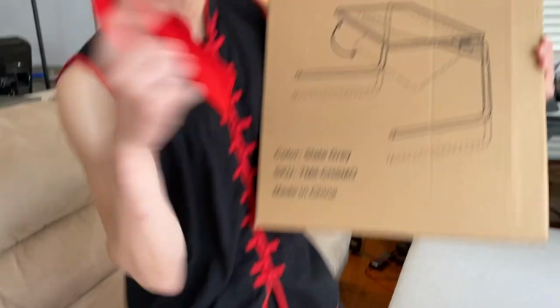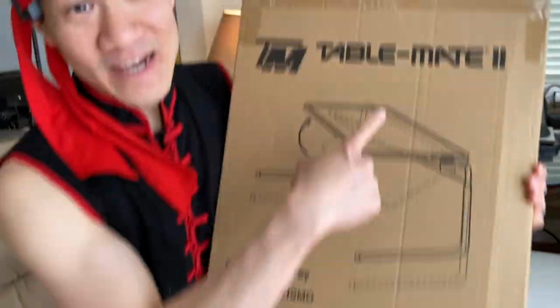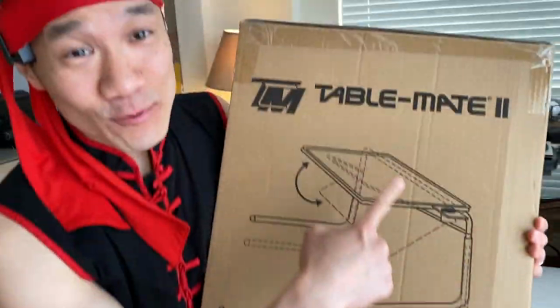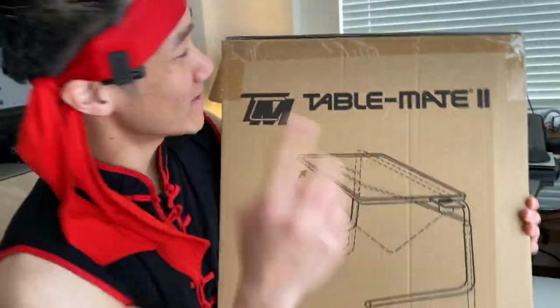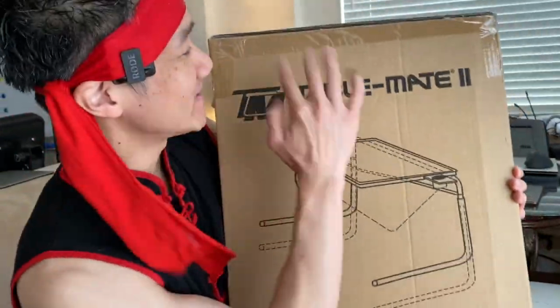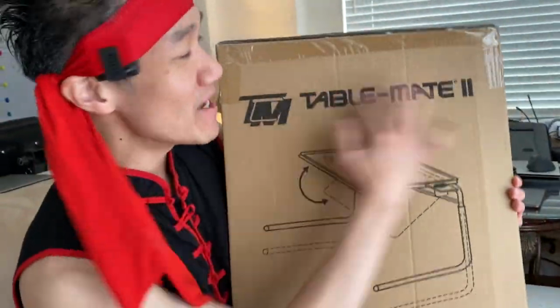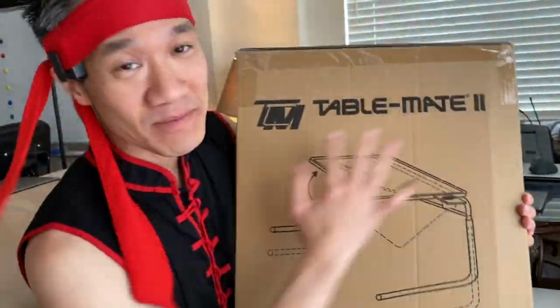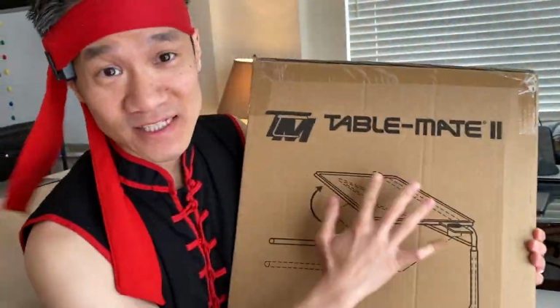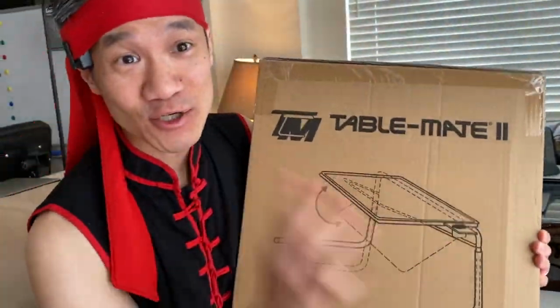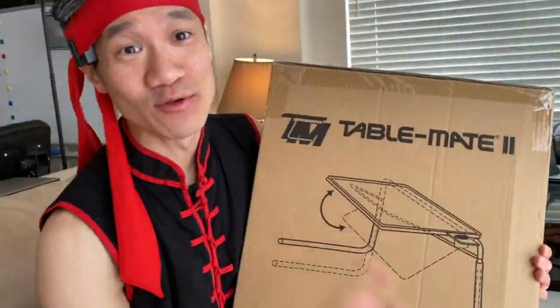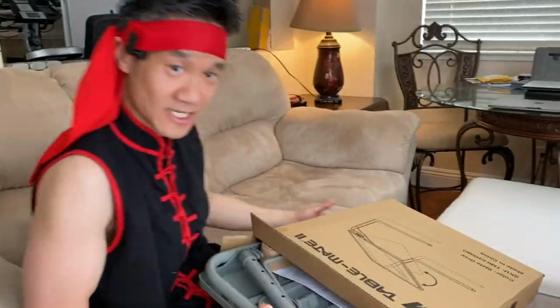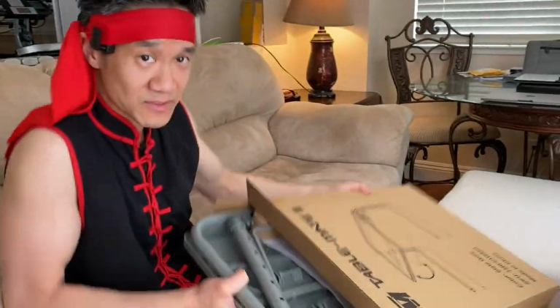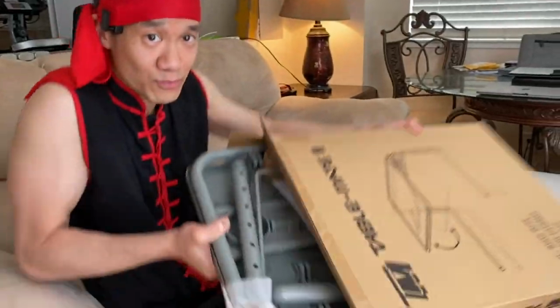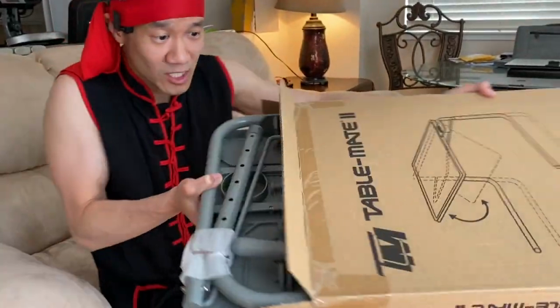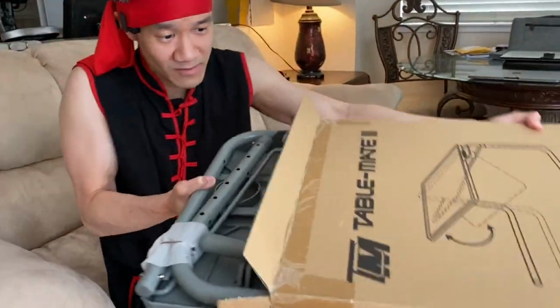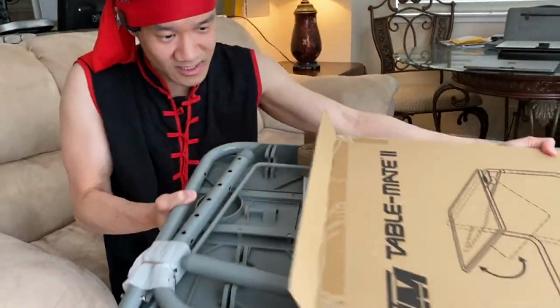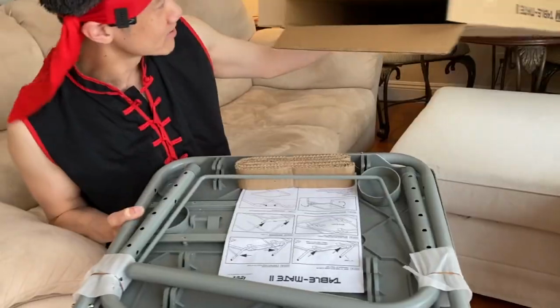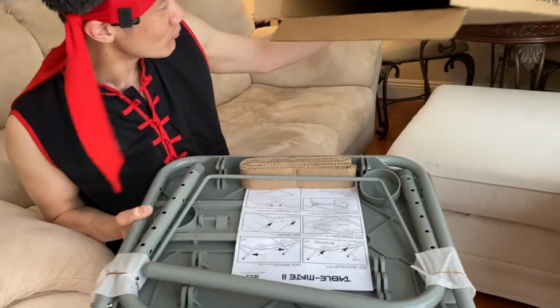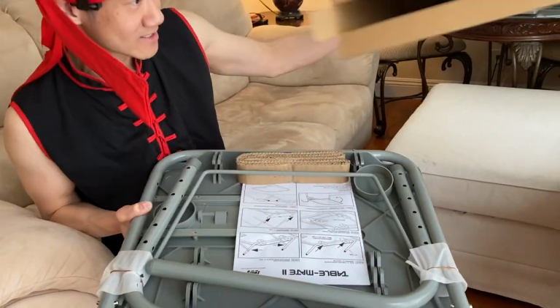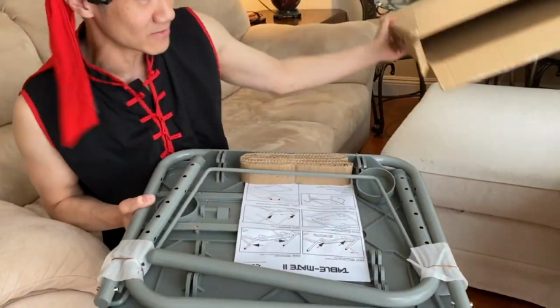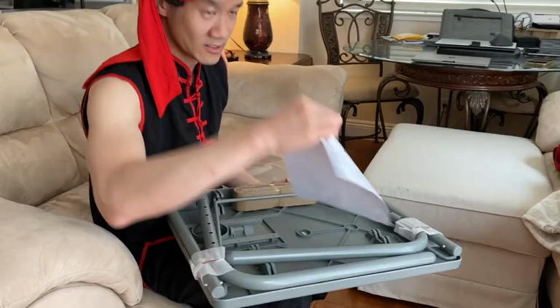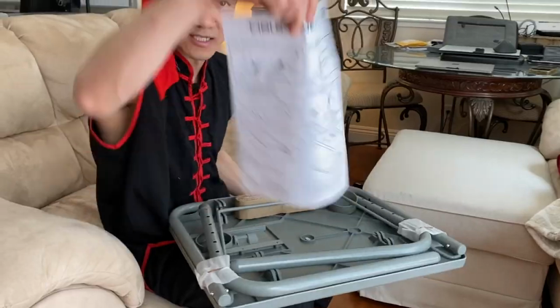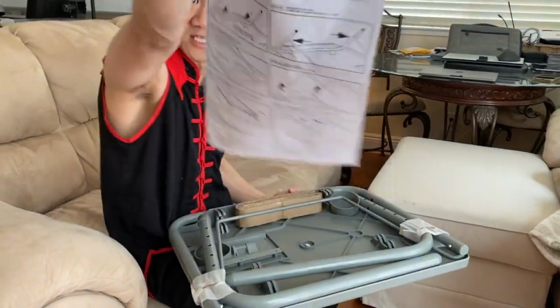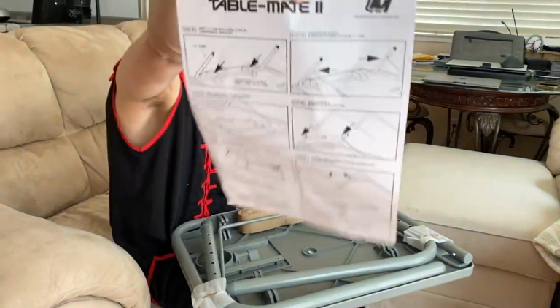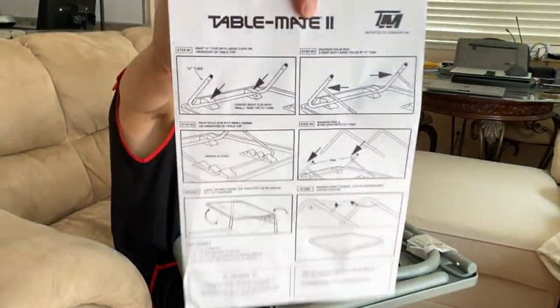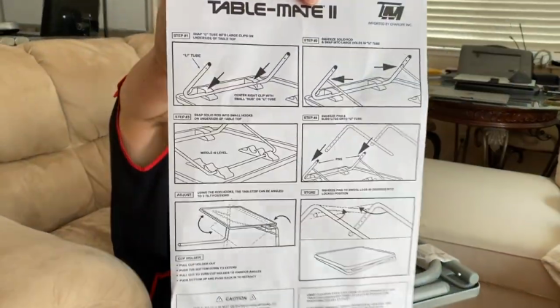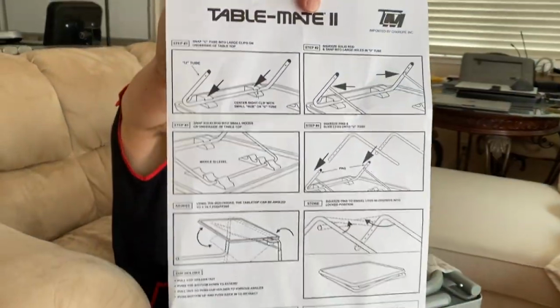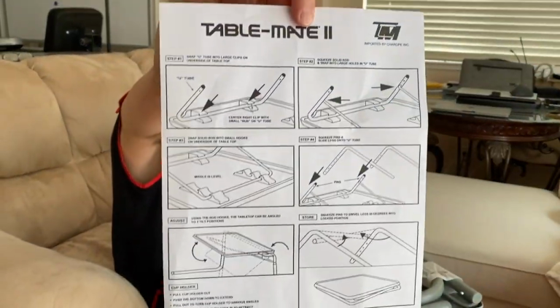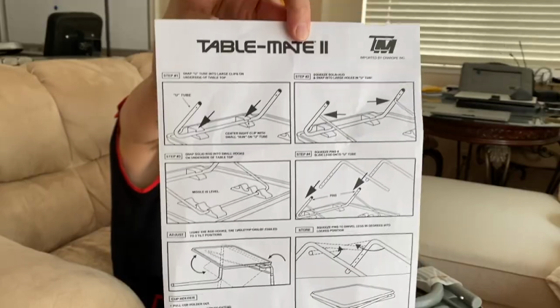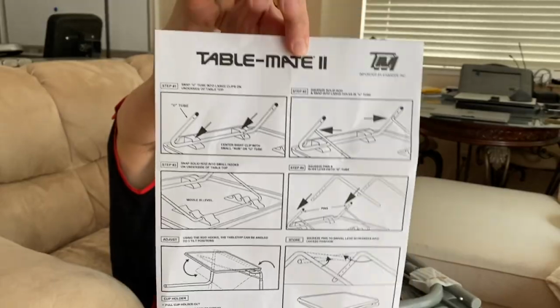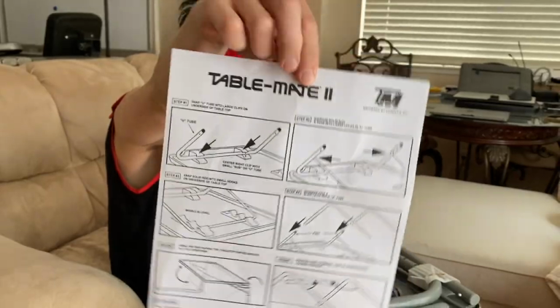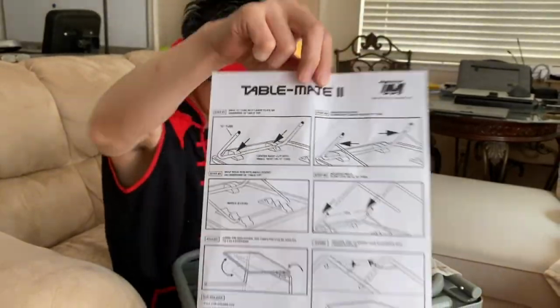Right here, we got the TableMate 2. It comes pretty much somewhat assembled. Here are some simple instructions for the TableMate 2.